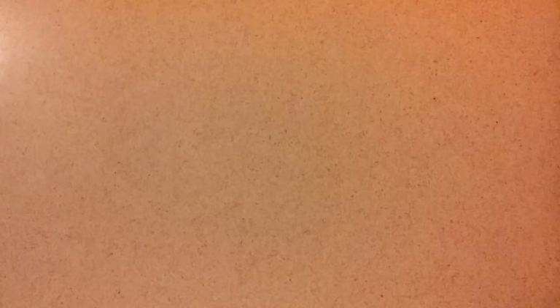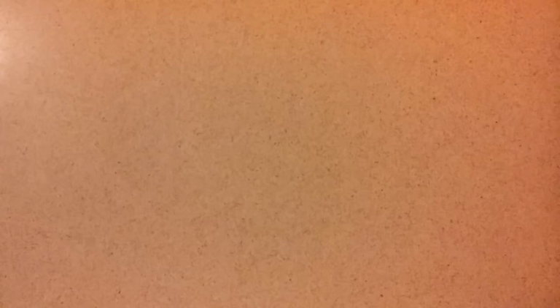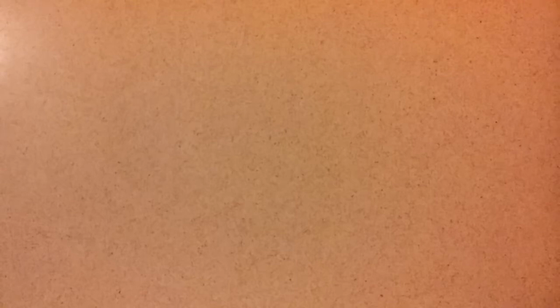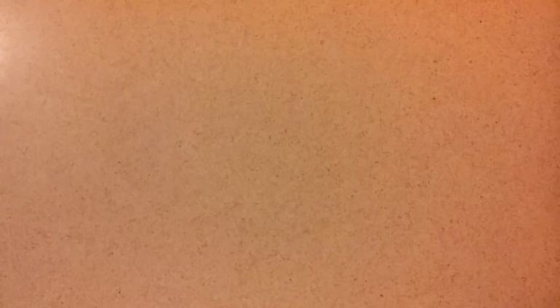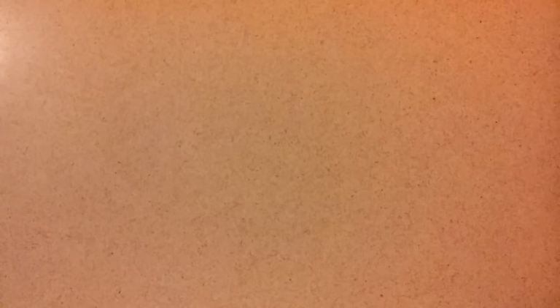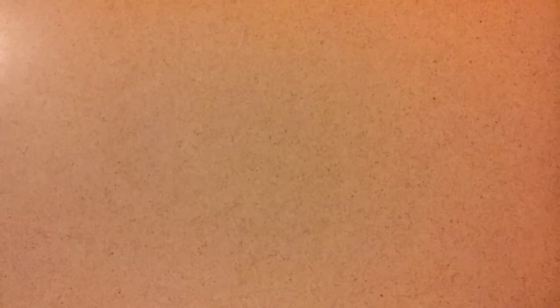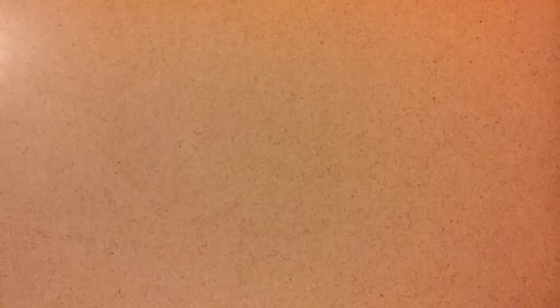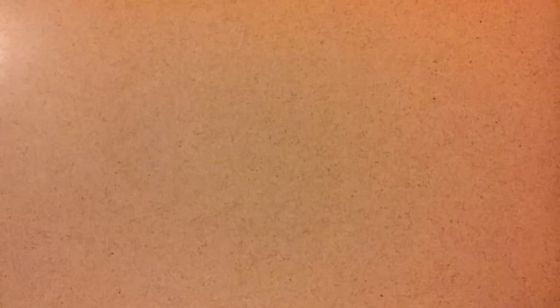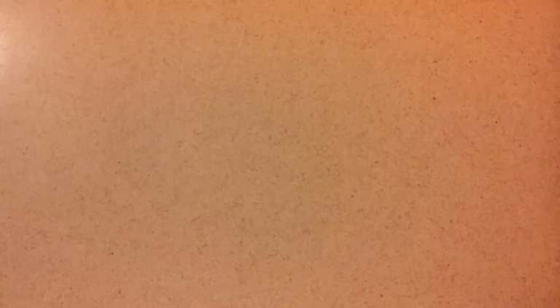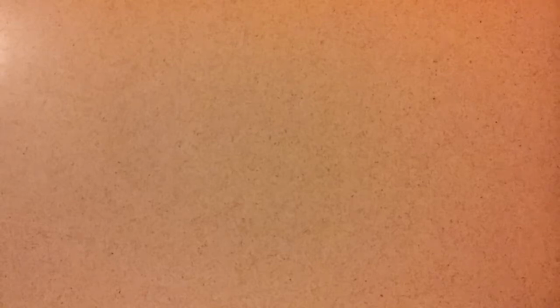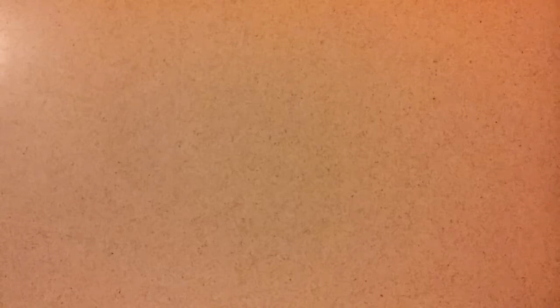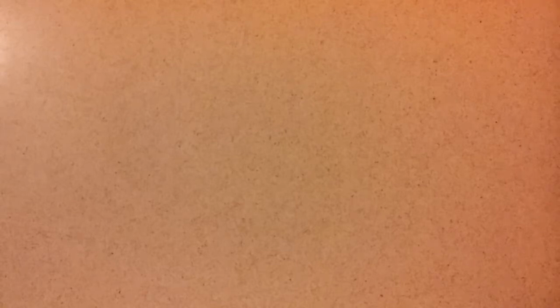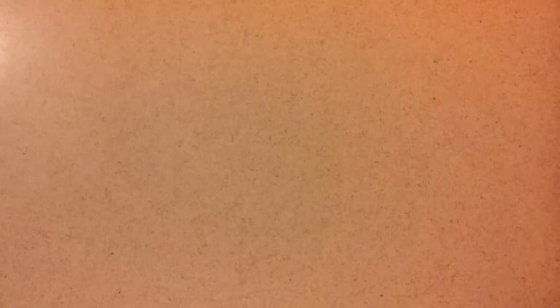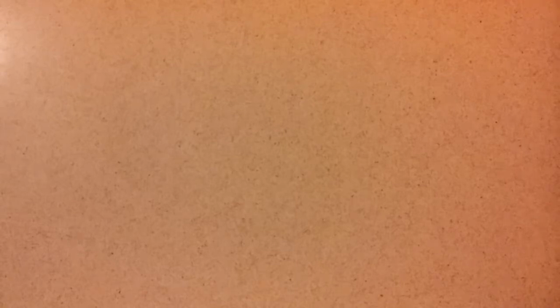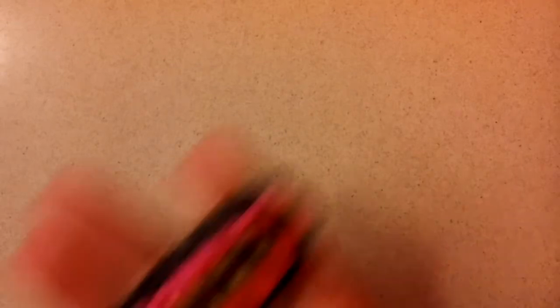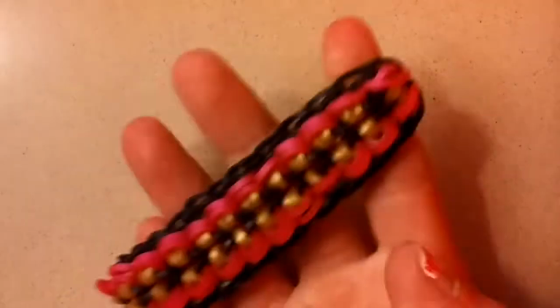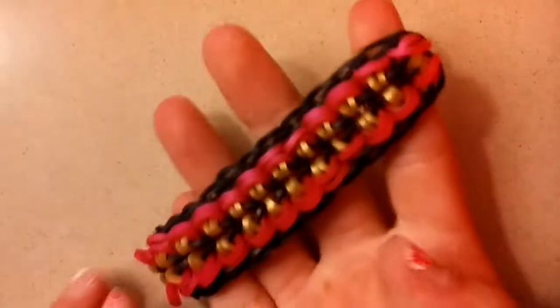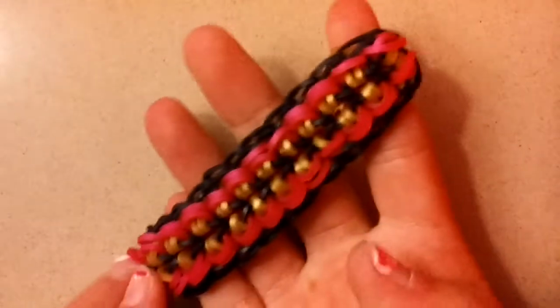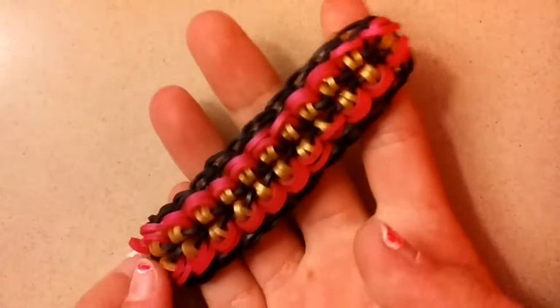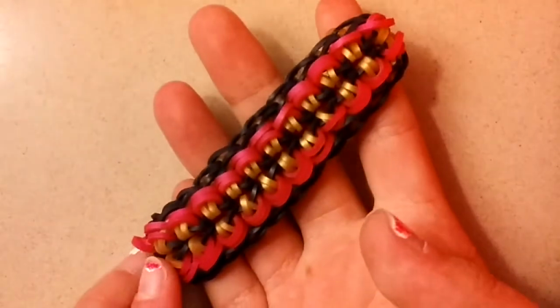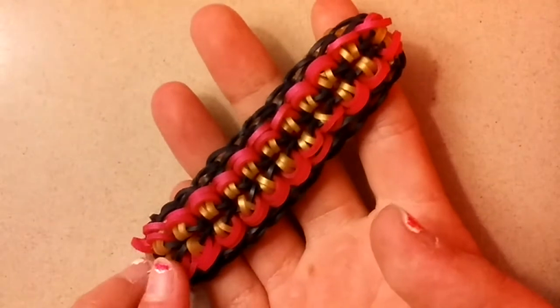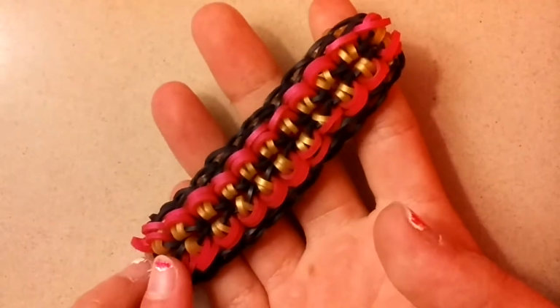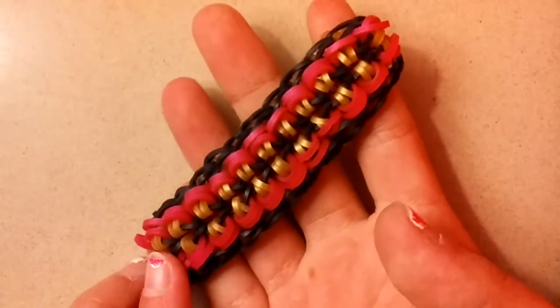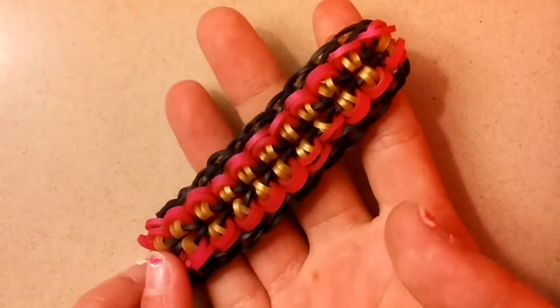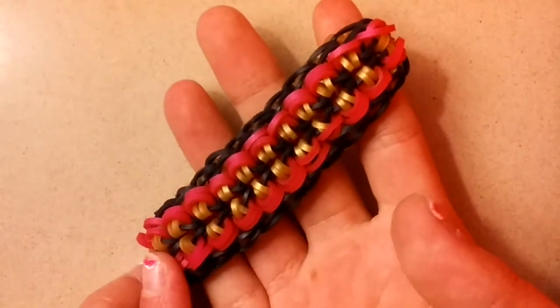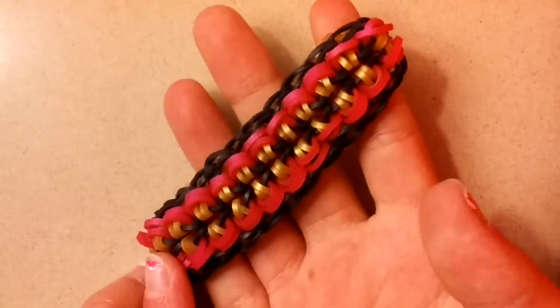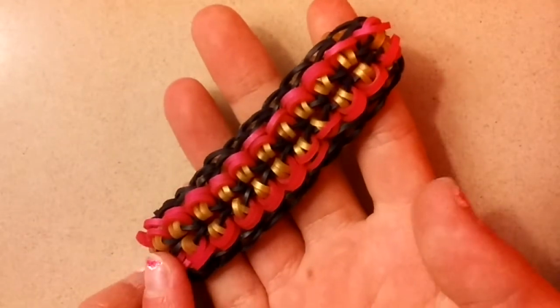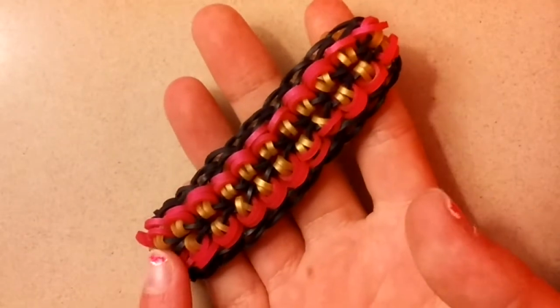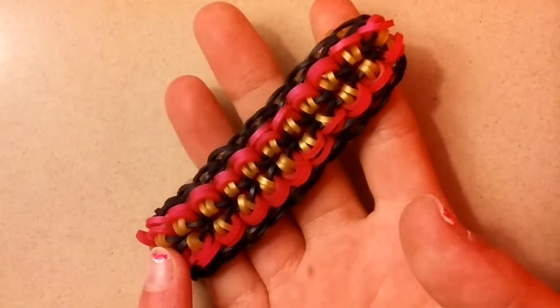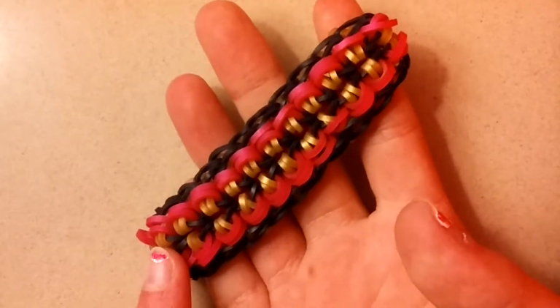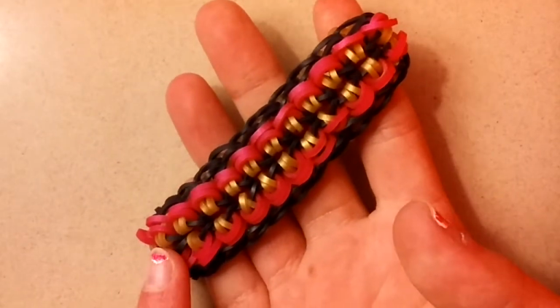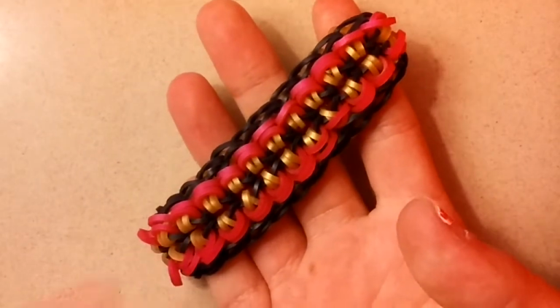Hi everyone, today I'll be showing you how to create this super cool slip single bracelet.